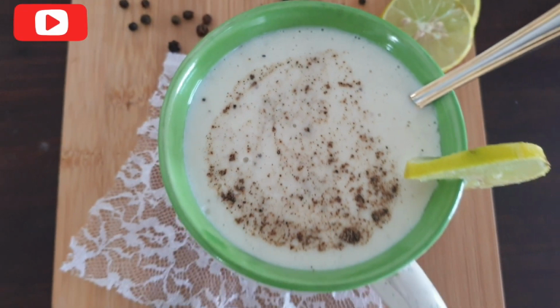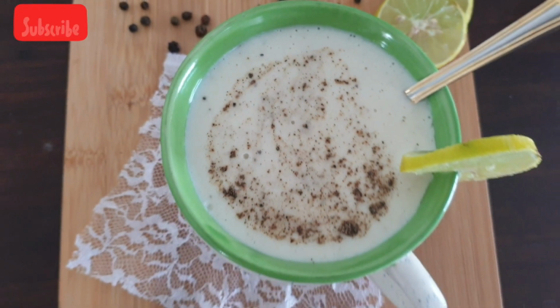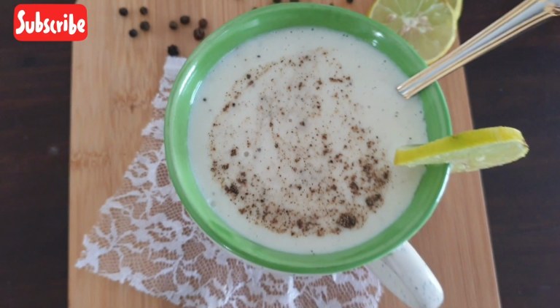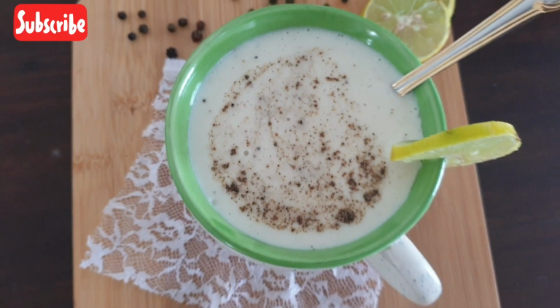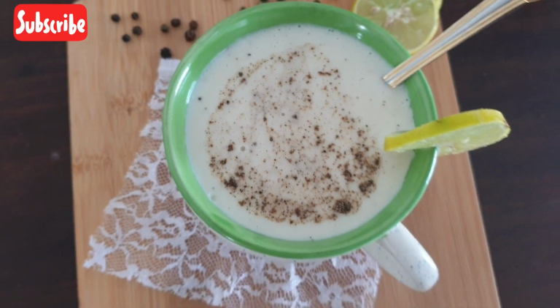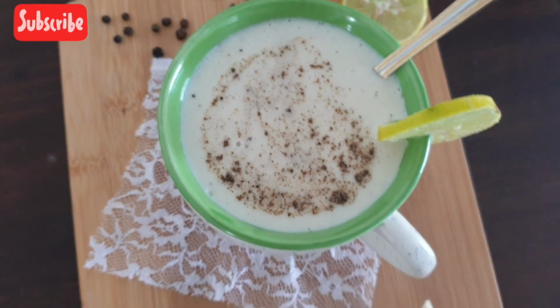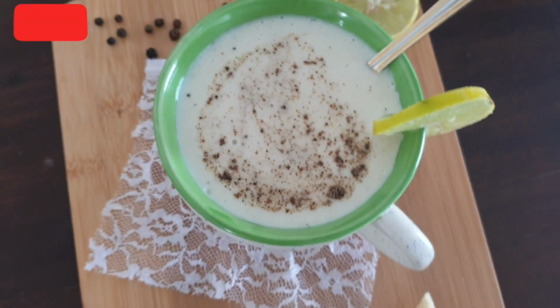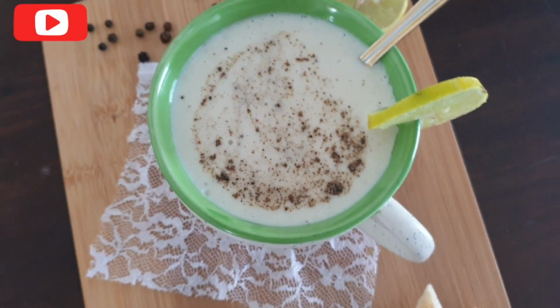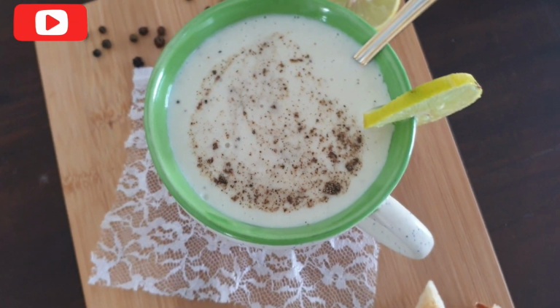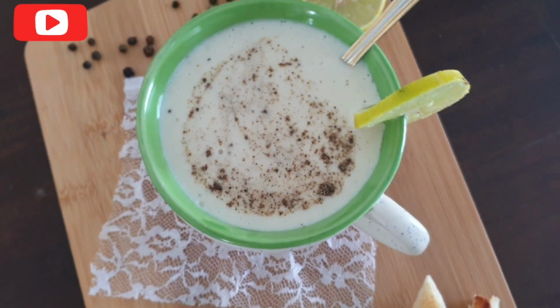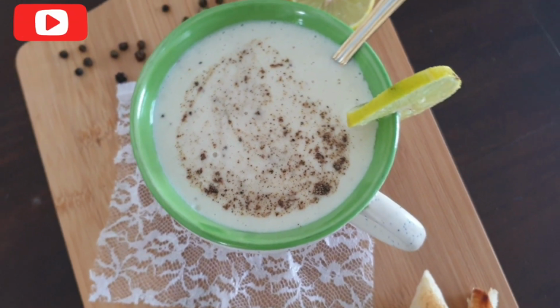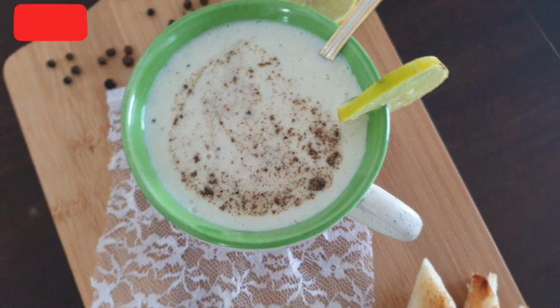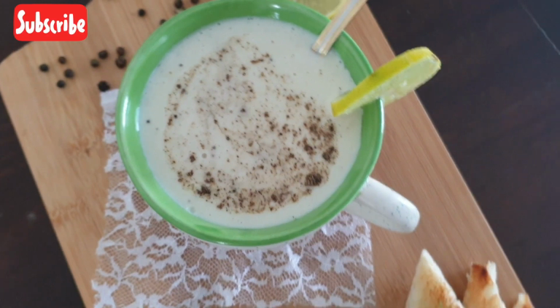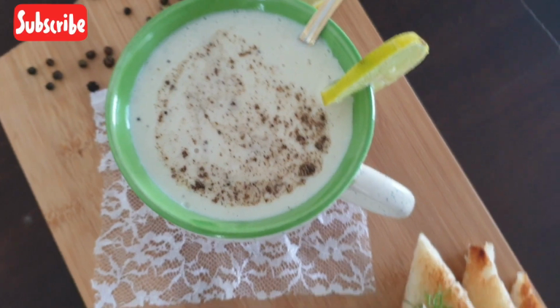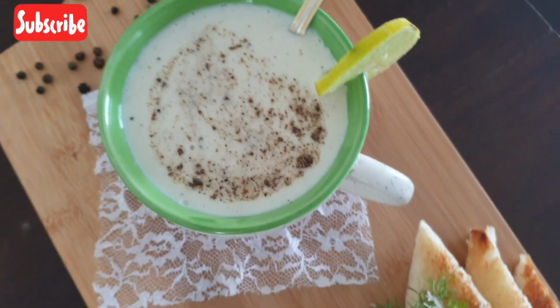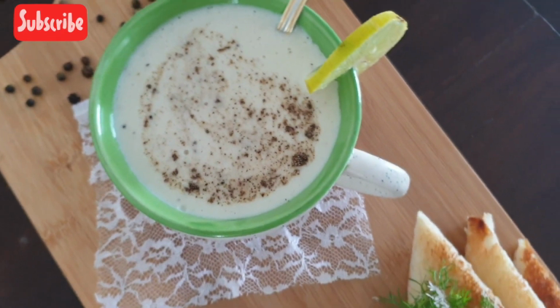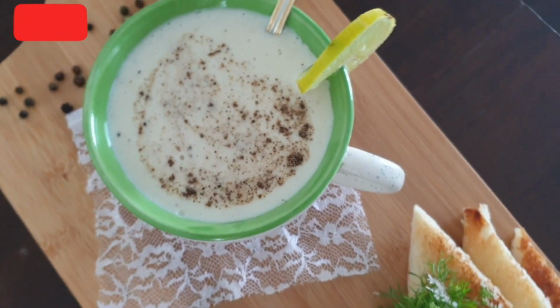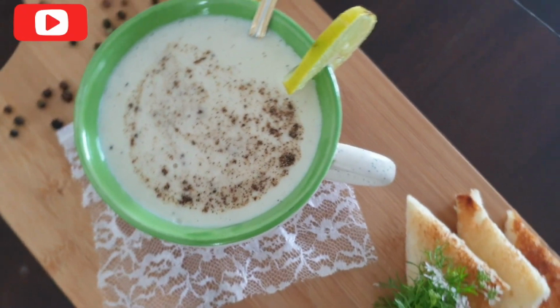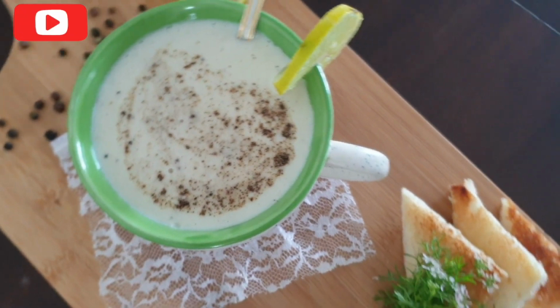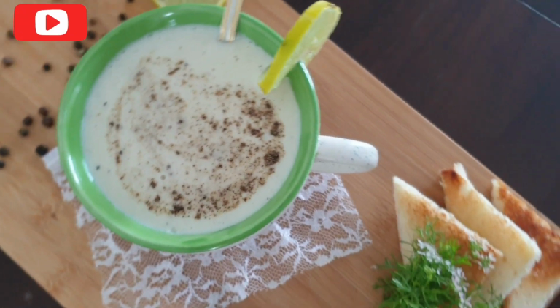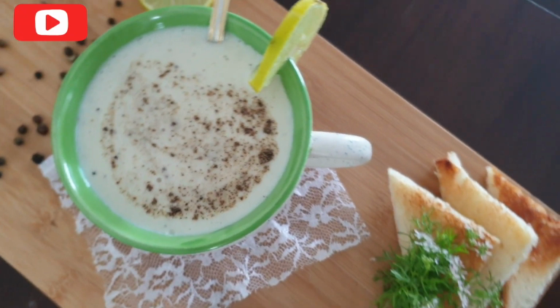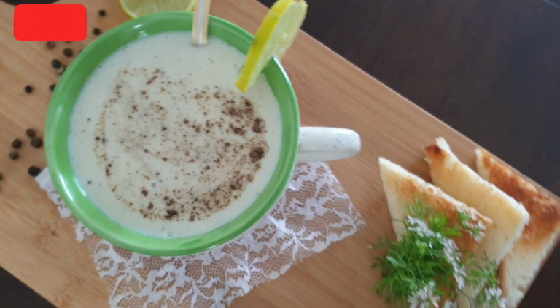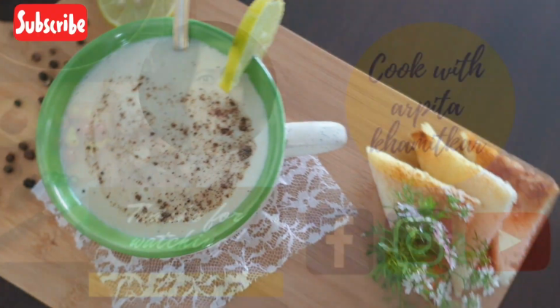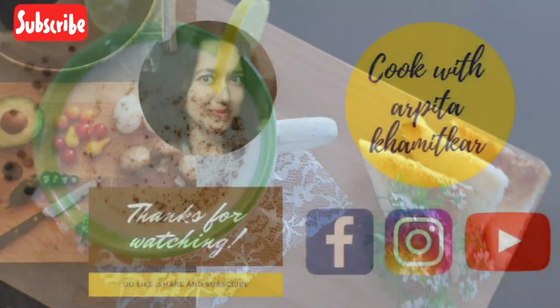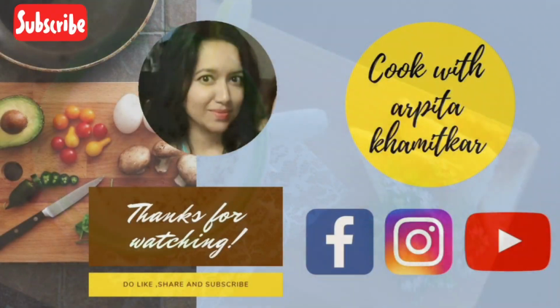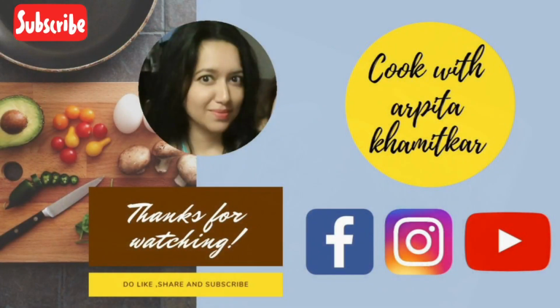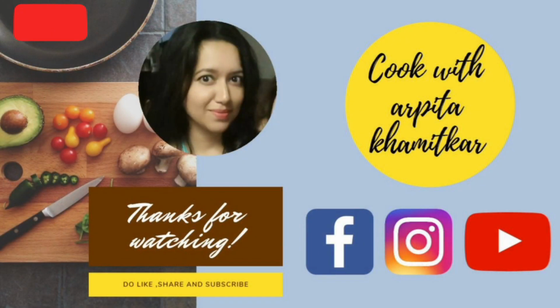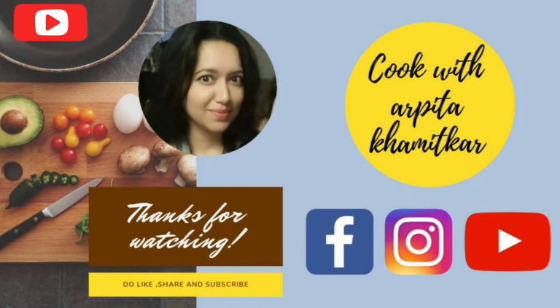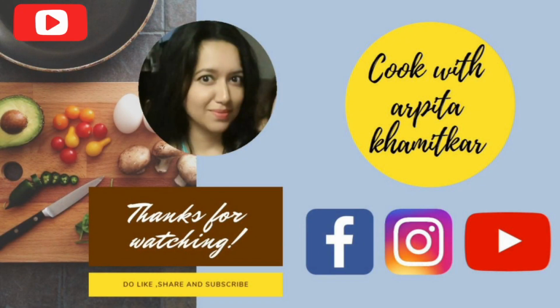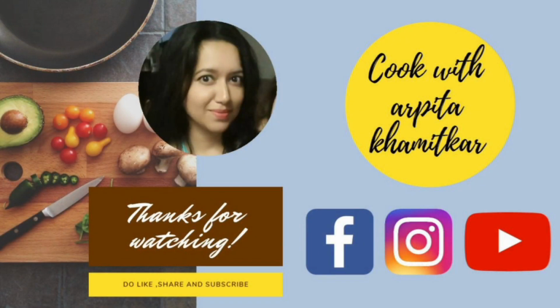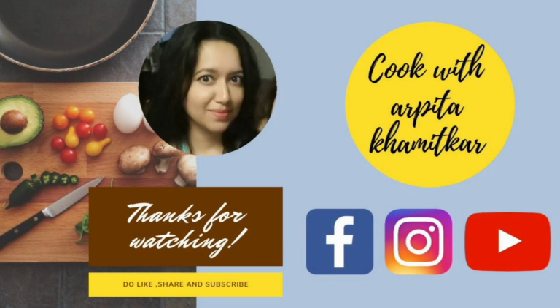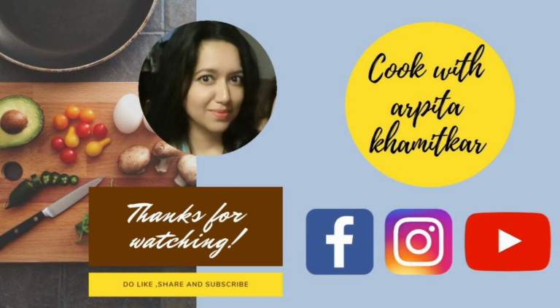Thank you so much for watching this recipe. I hope you enjoyed it. Please don't forget to subscribe to my channel and hit the bell icon for notifications. Bye!